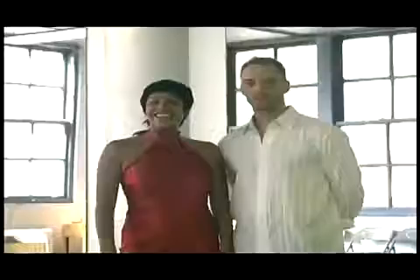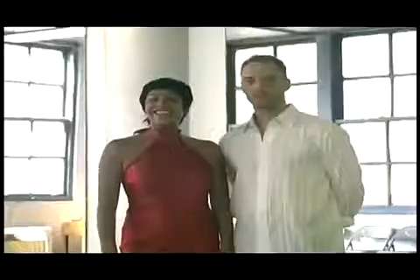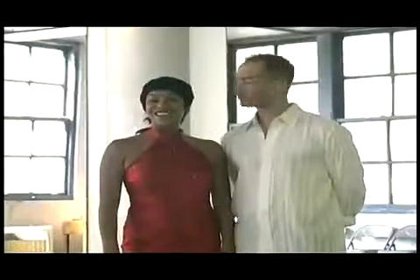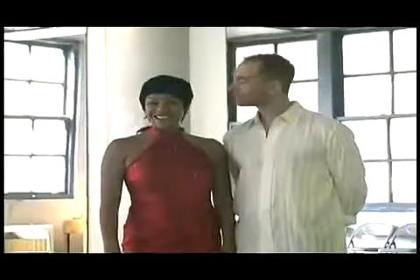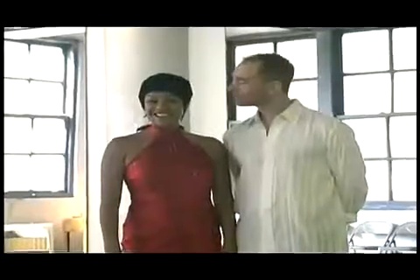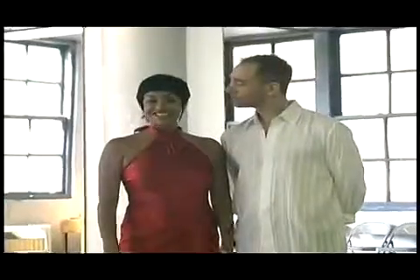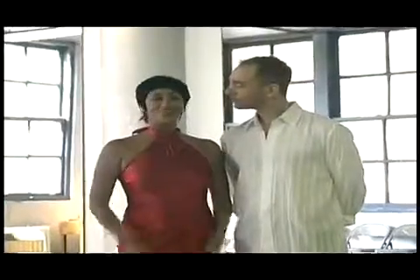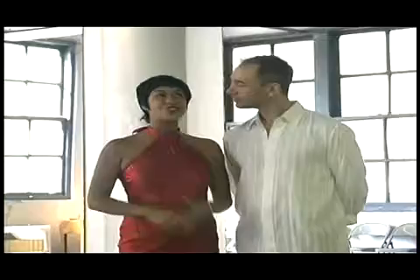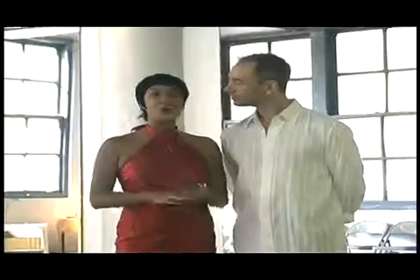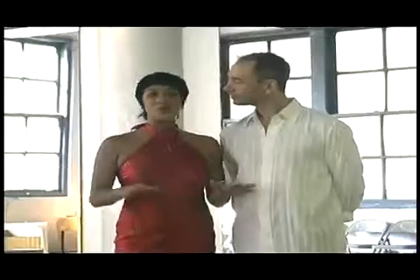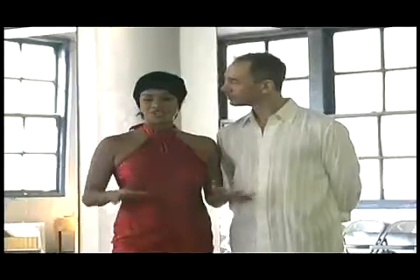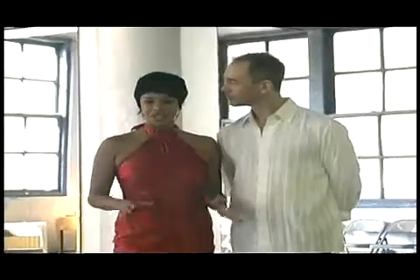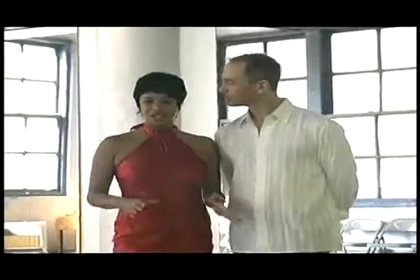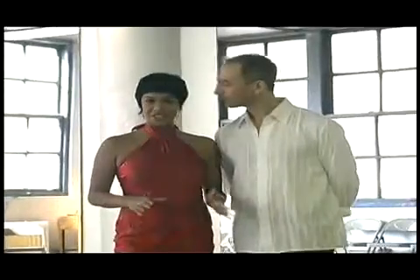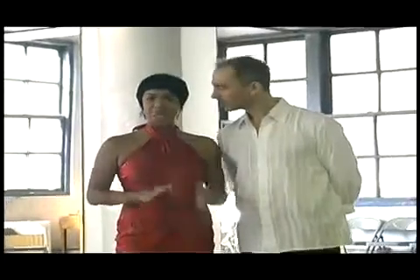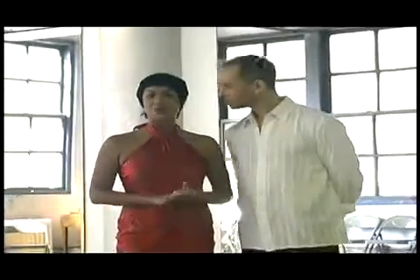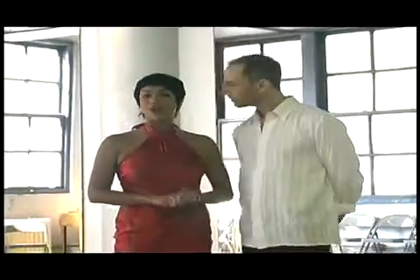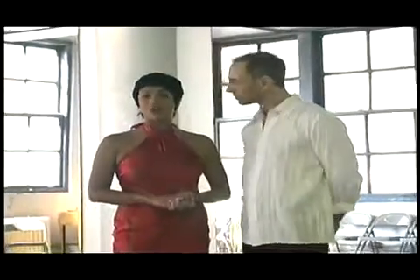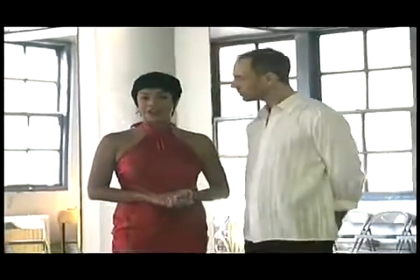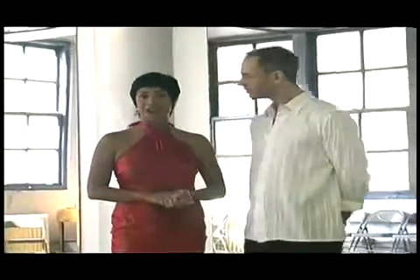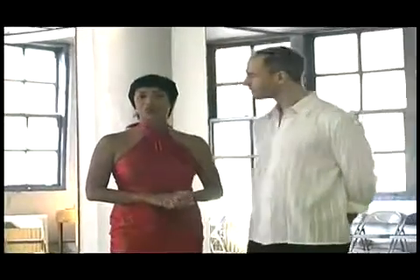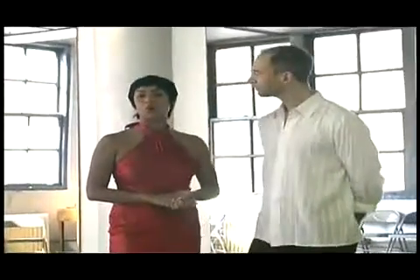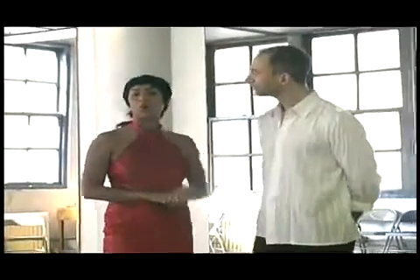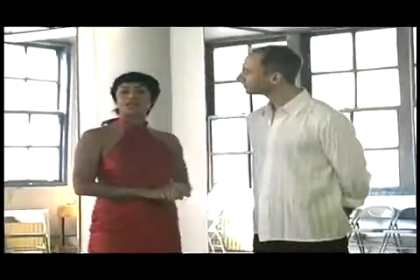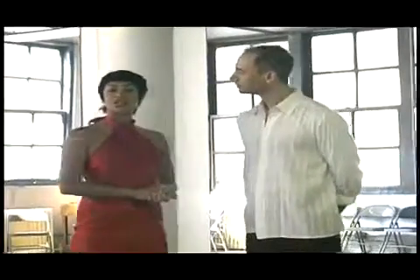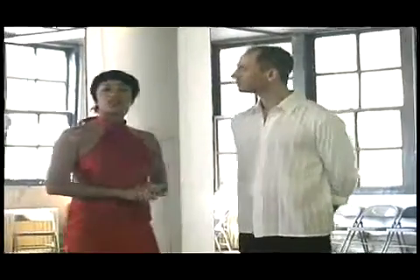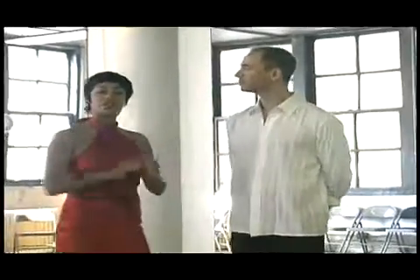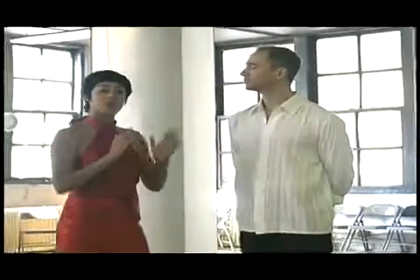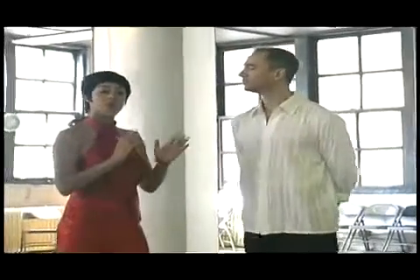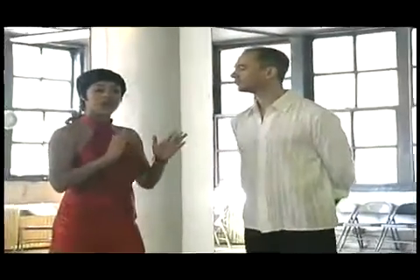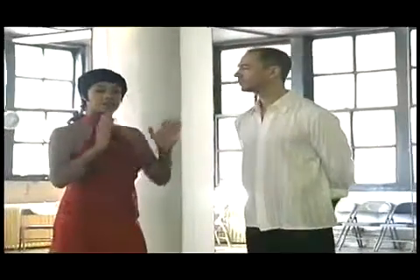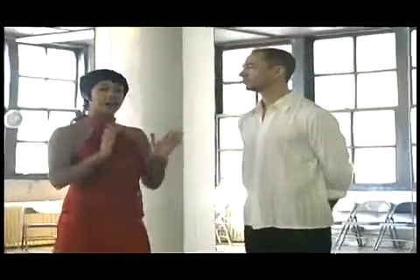In salsa dancing there are so many turns — it's all about turning patterns. So we want to make sure that we learn how to spot.